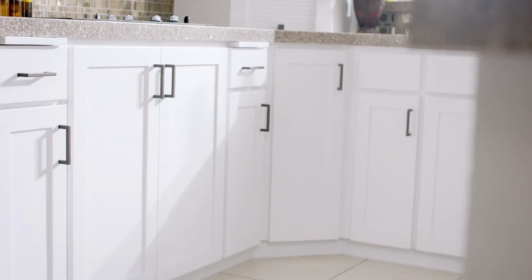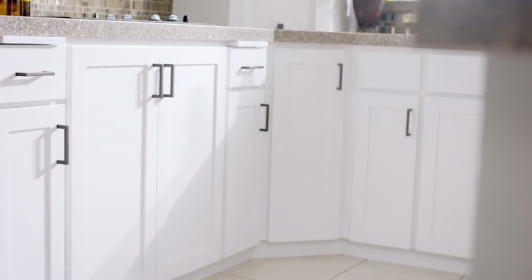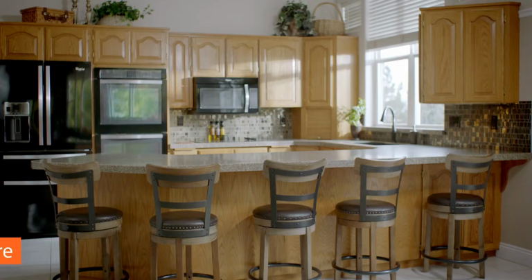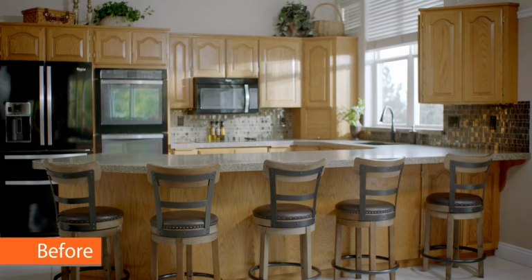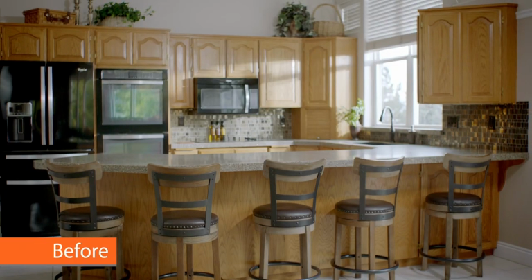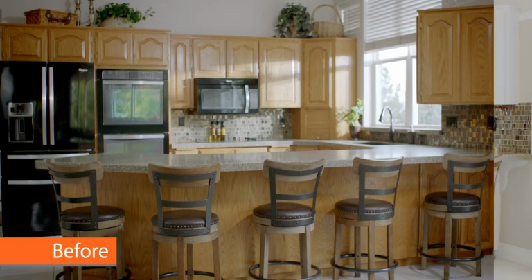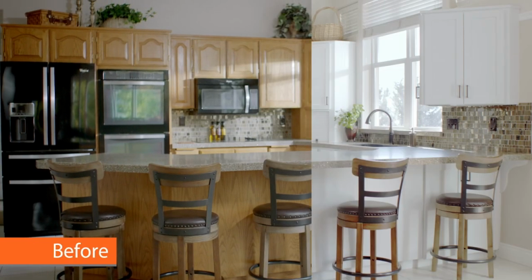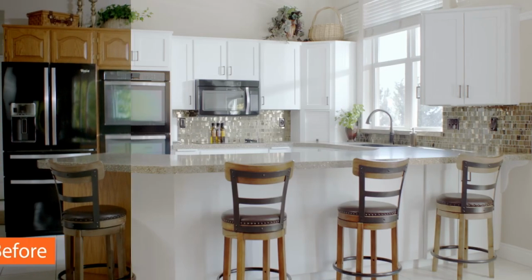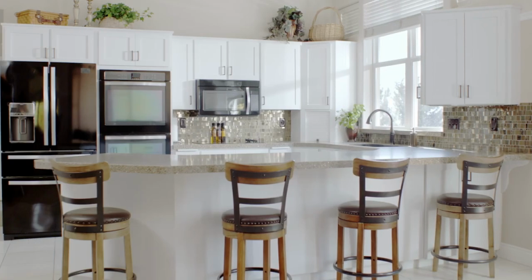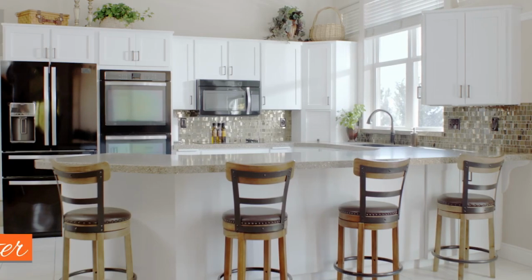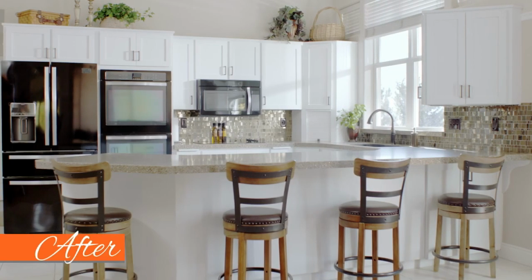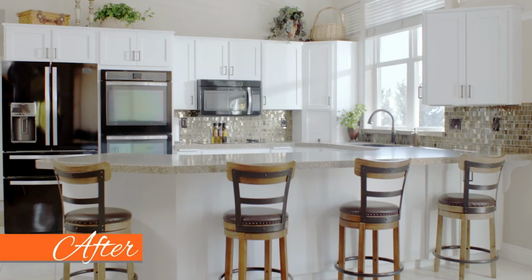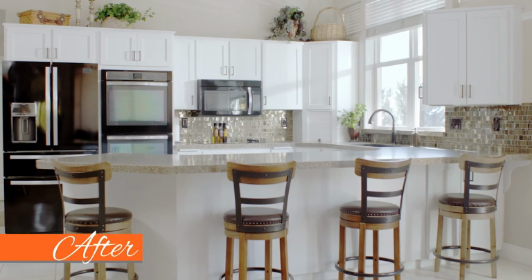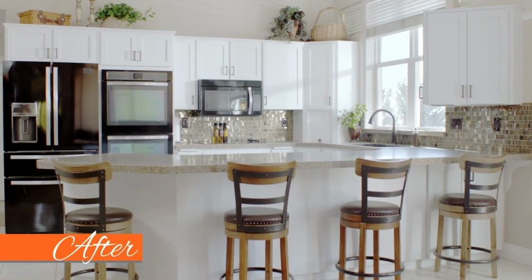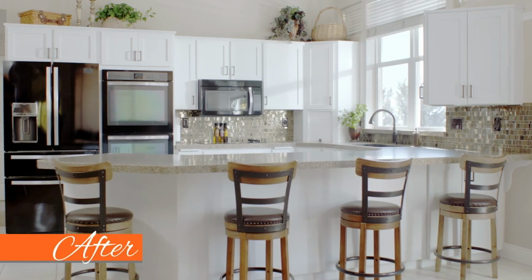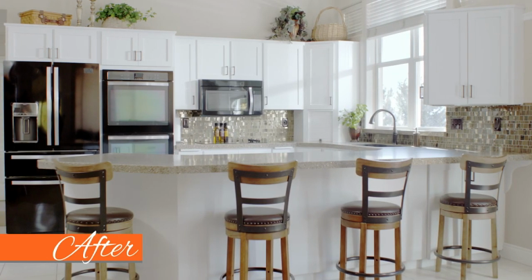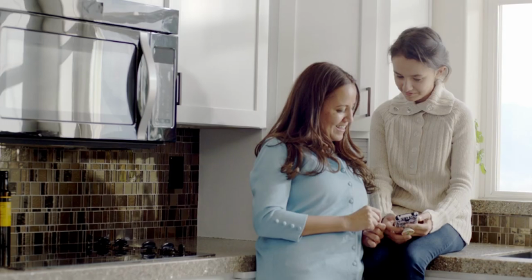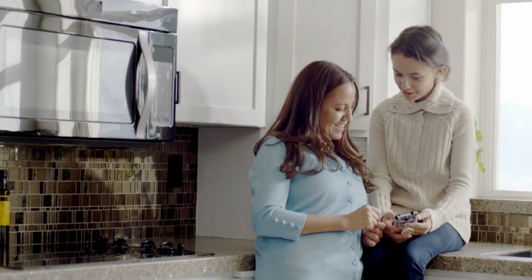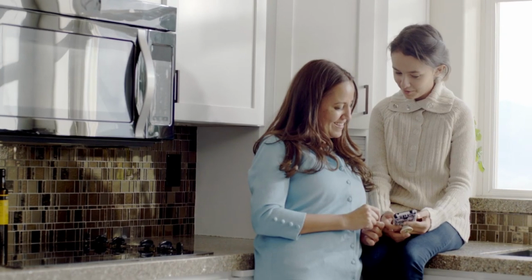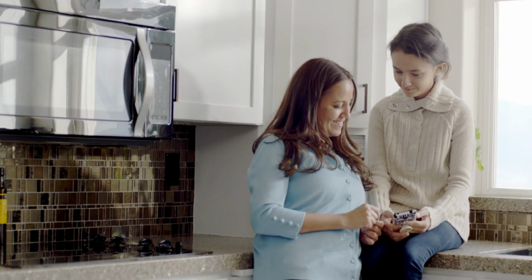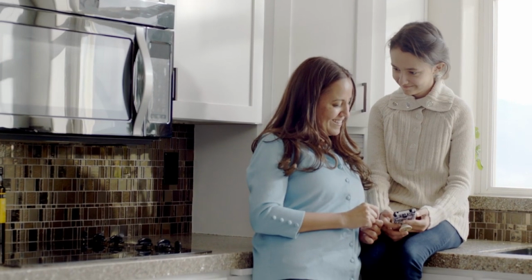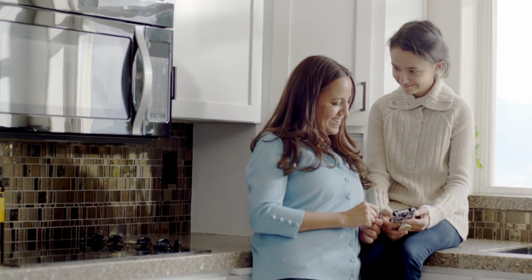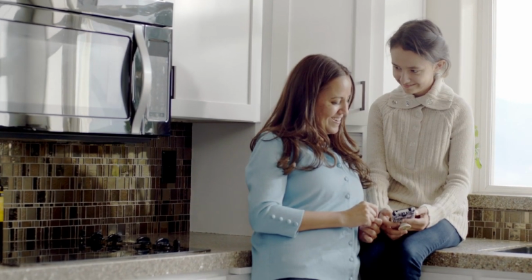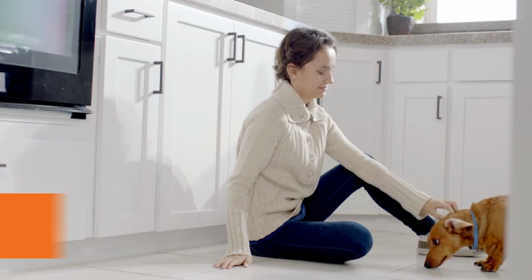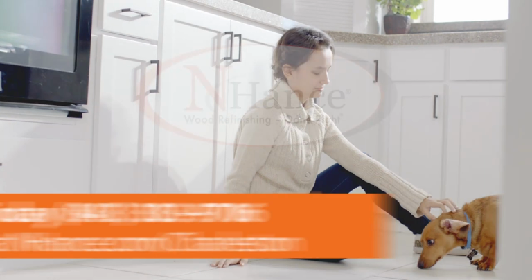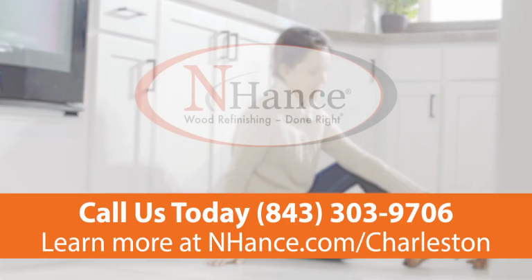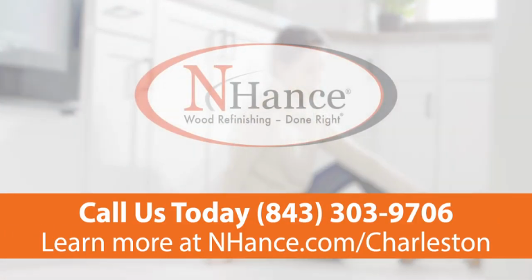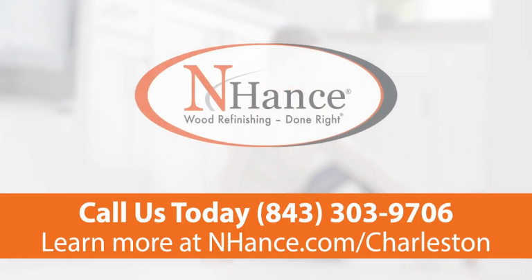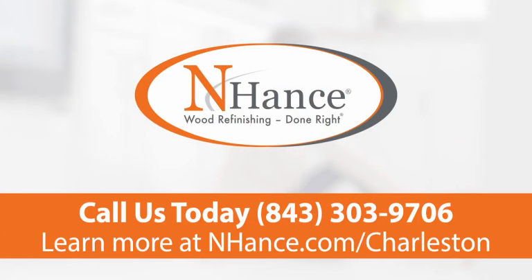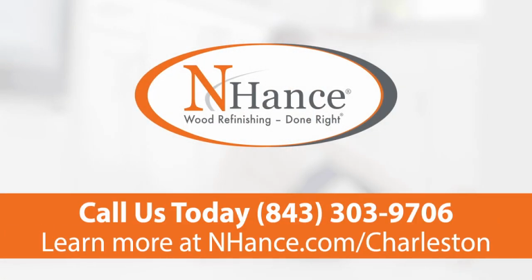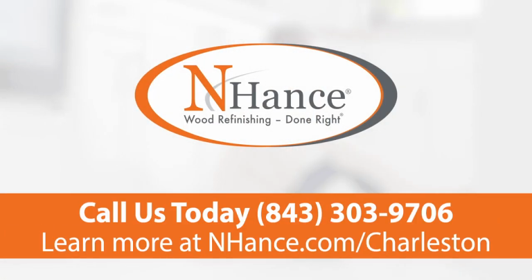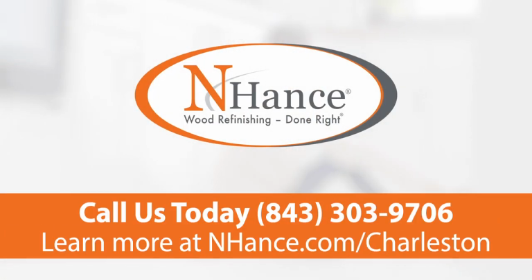The whole process is faster and less expensive than a traditional kitchen remodel. Enhance, wood refinishing done right.